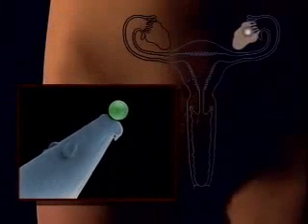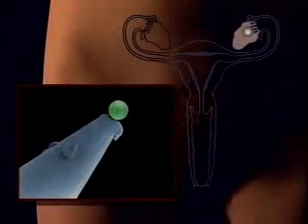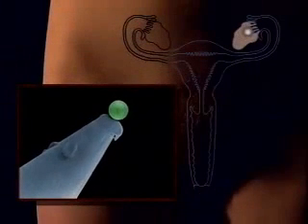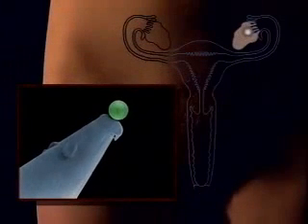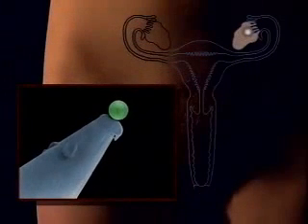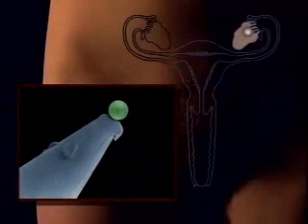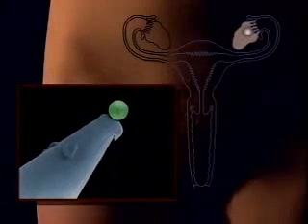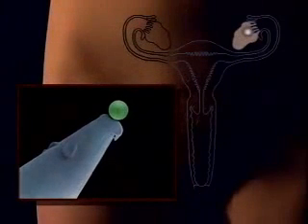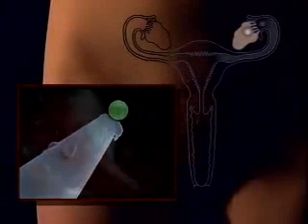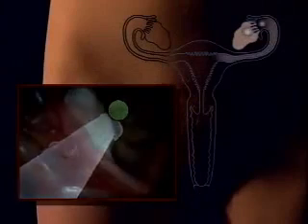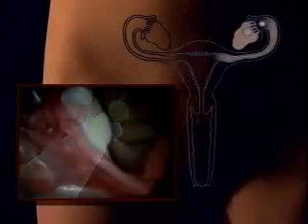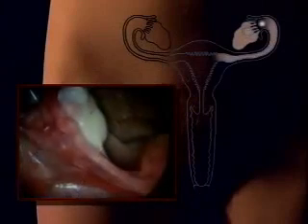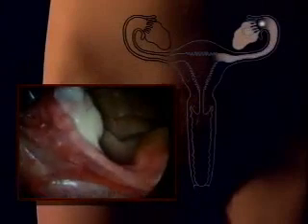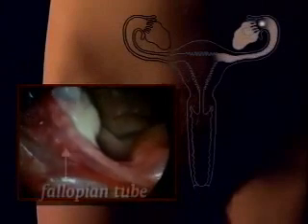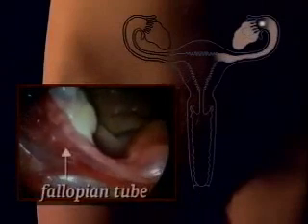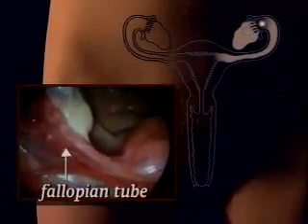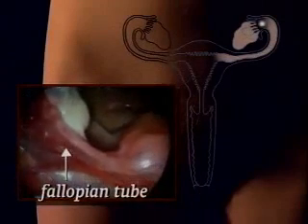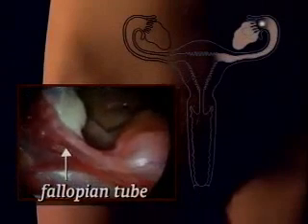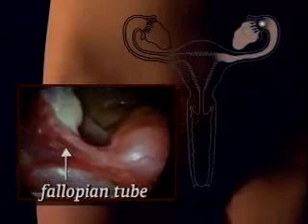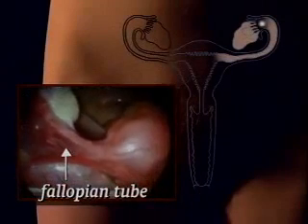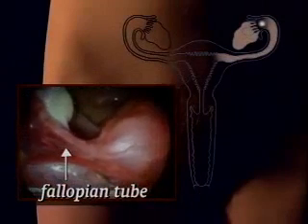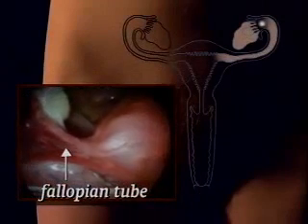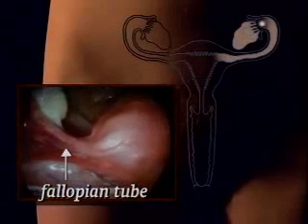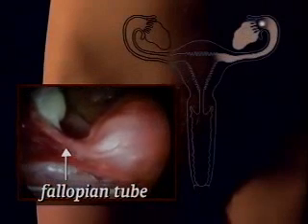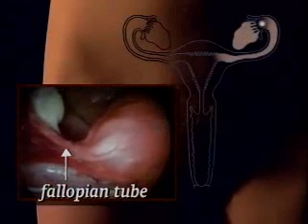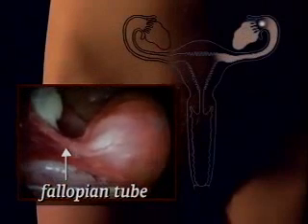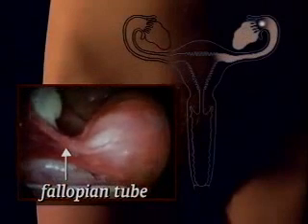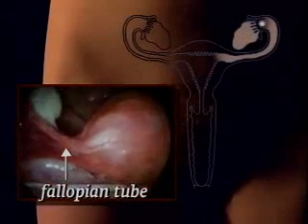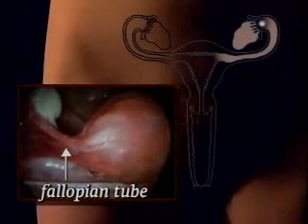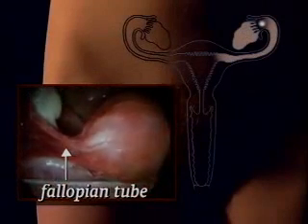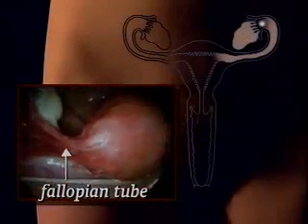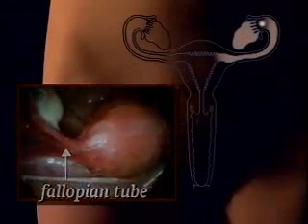To stand any chance of being fertilised, the egg must travel down the fallopian tube, which links the ovaries to the womb.